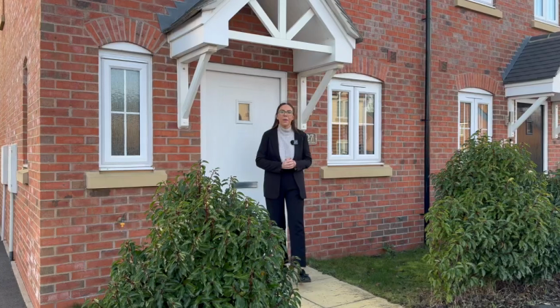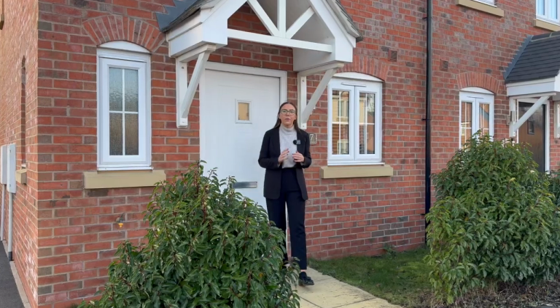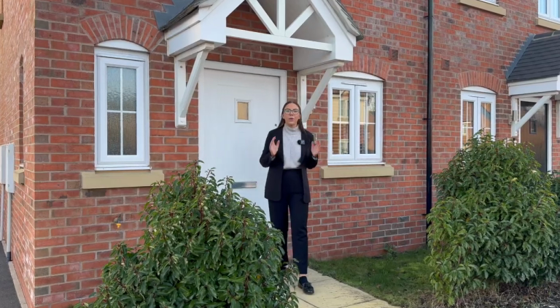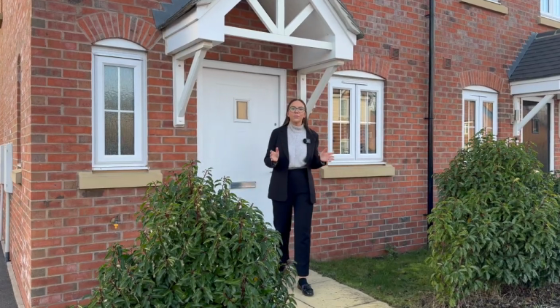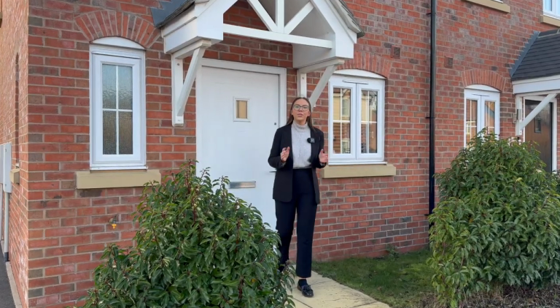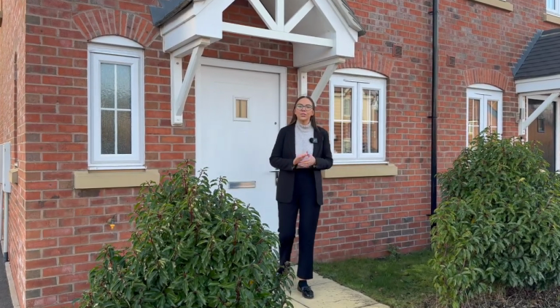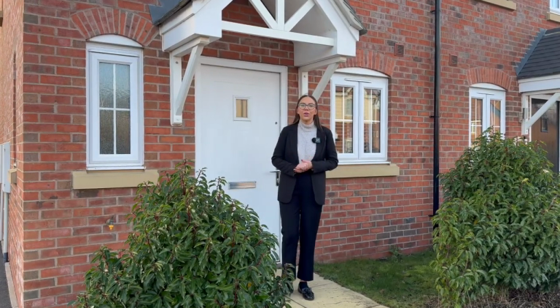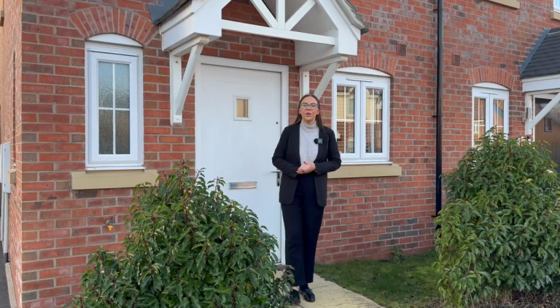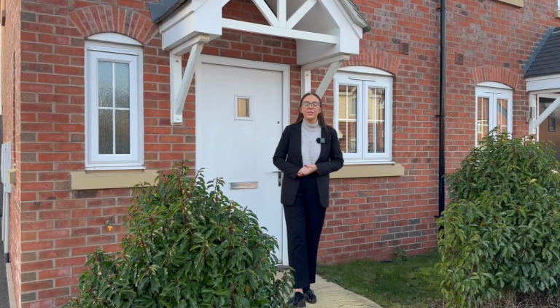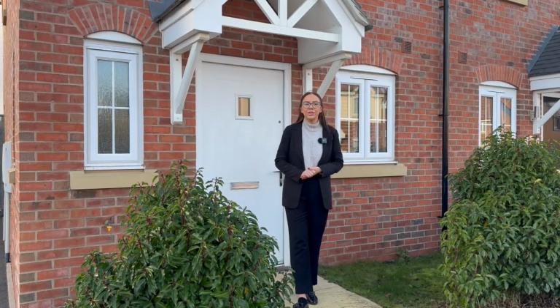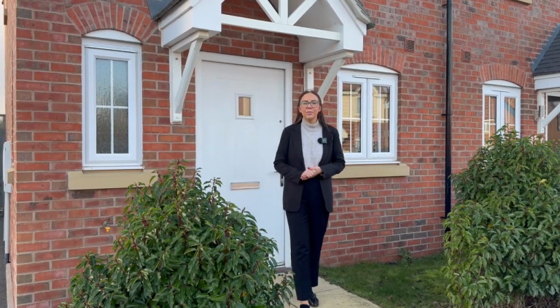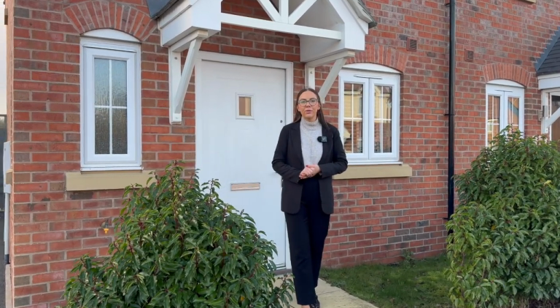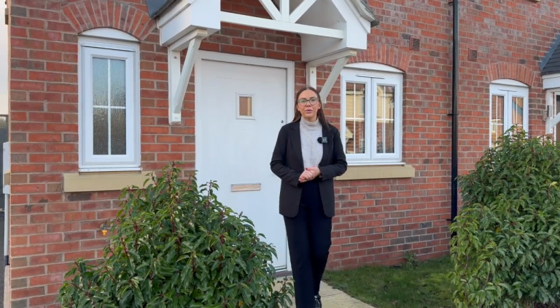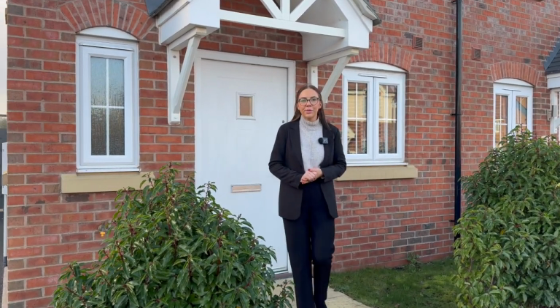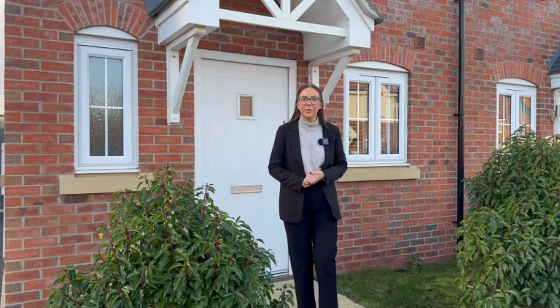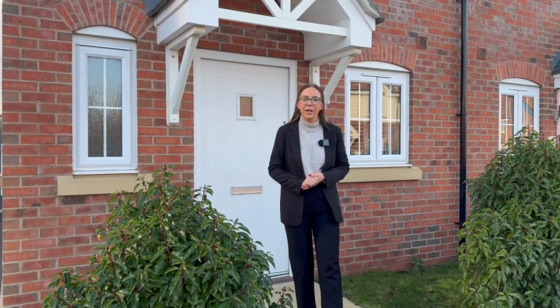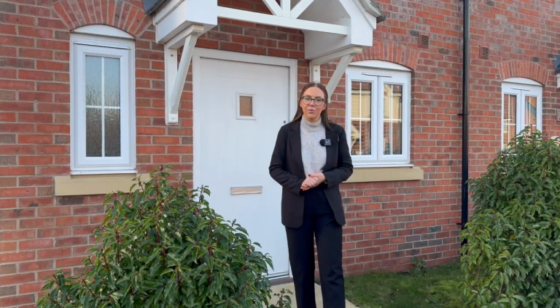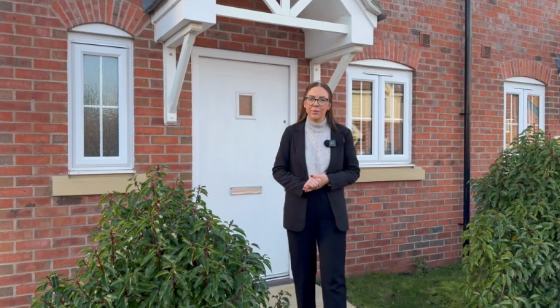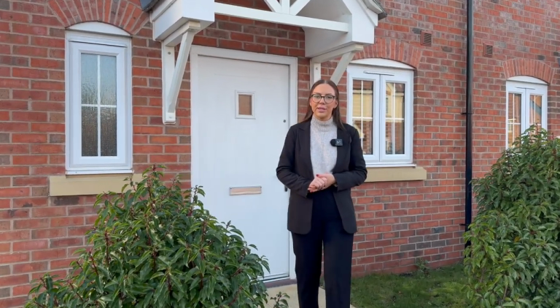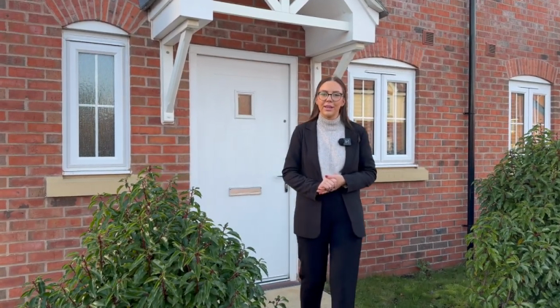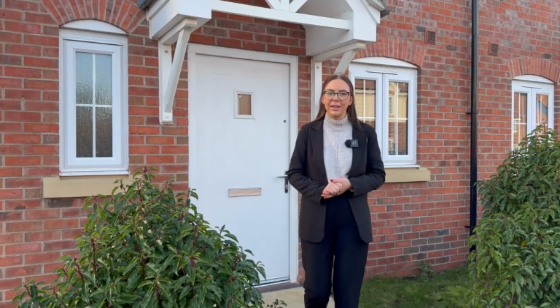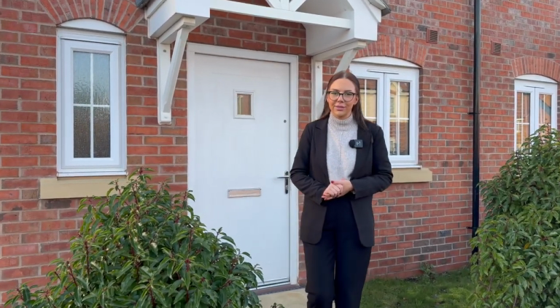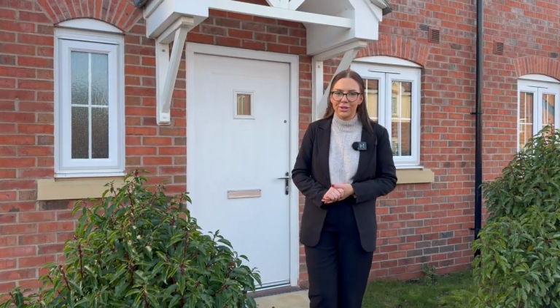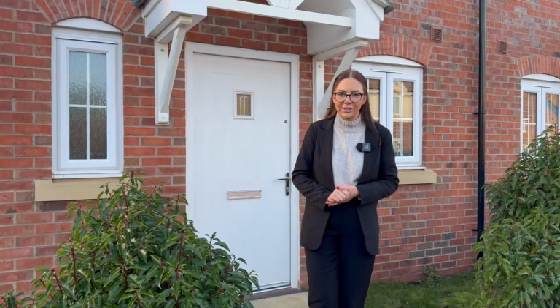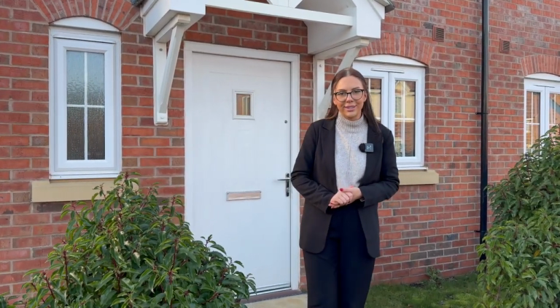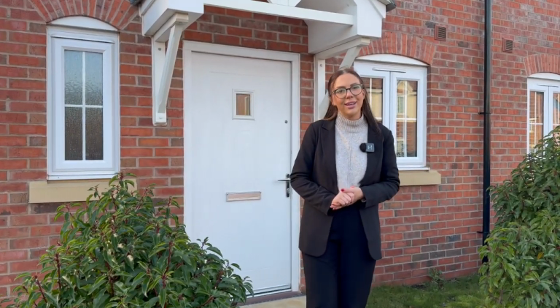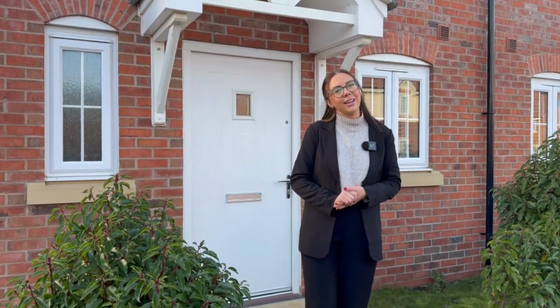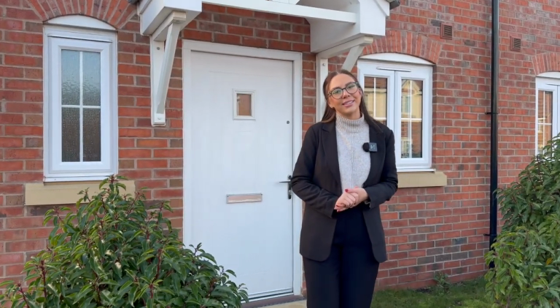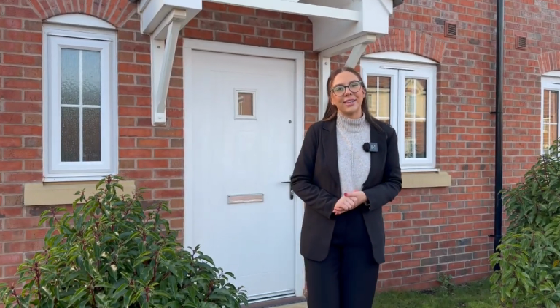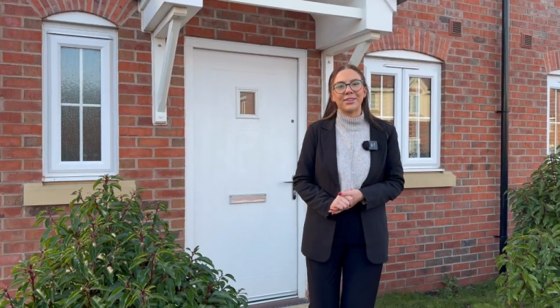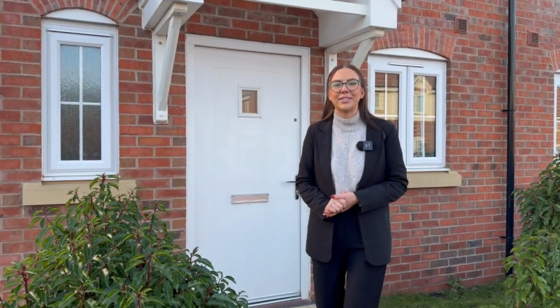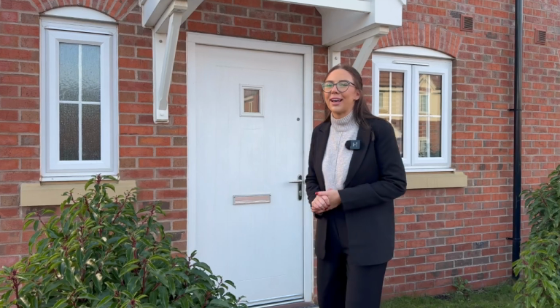Welcome to the tour of this two-bedroom semi-detached property in Castle Donington. Let's take a look inside.